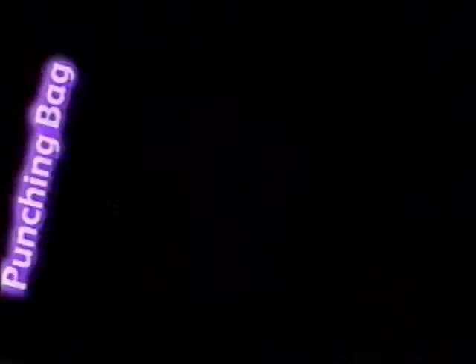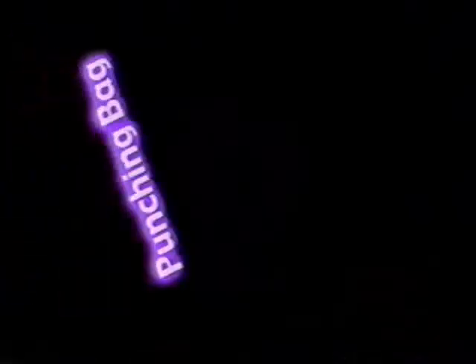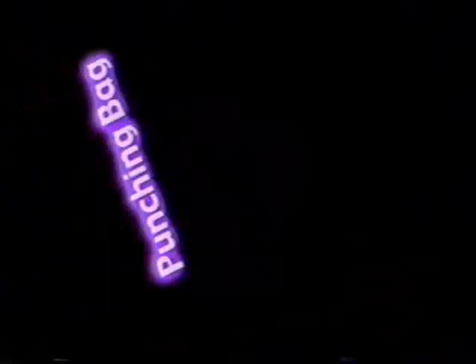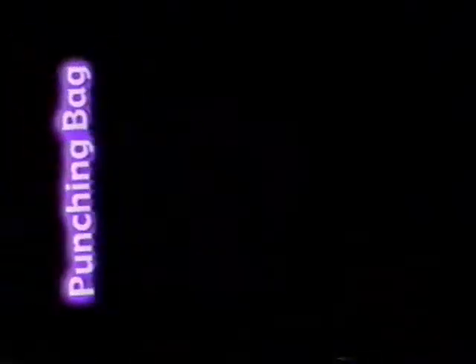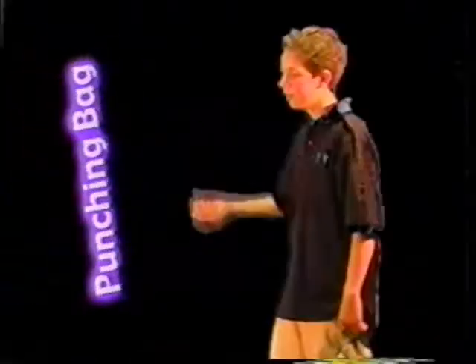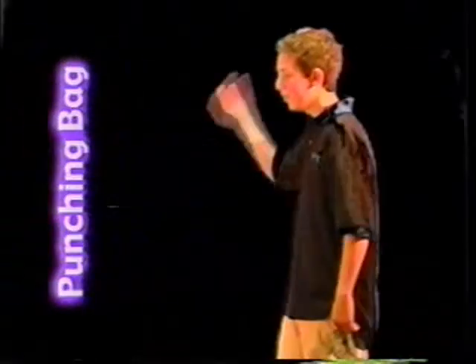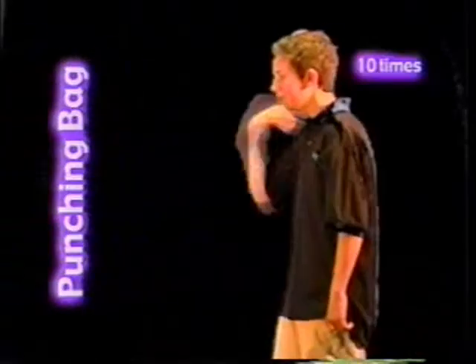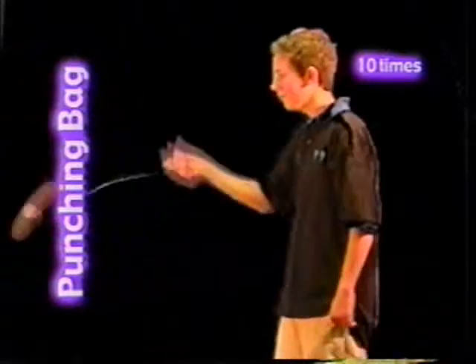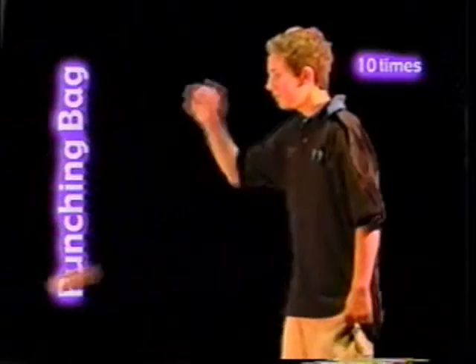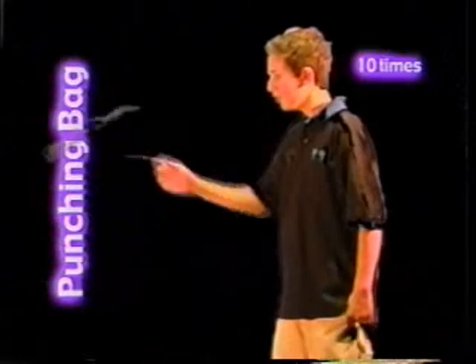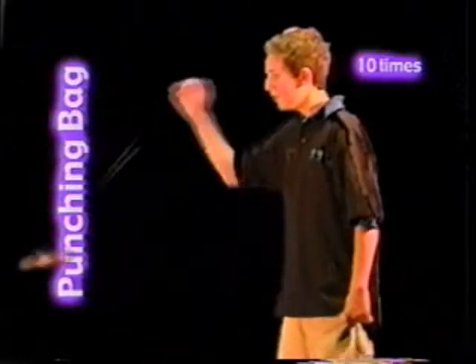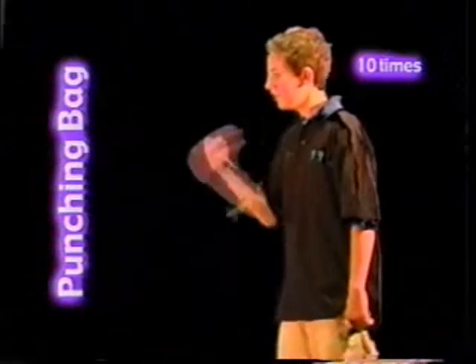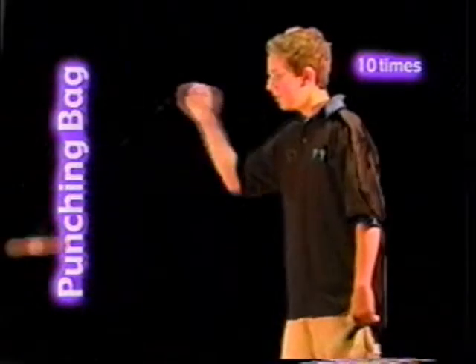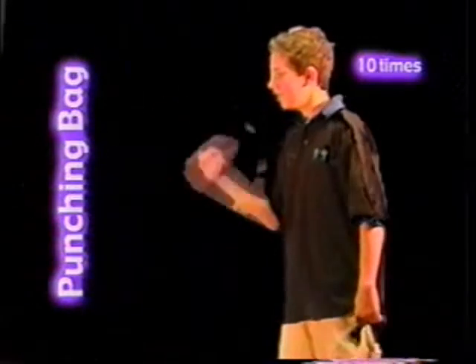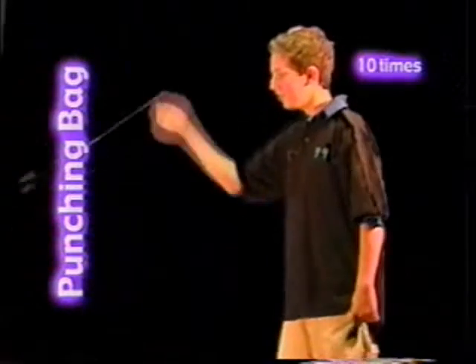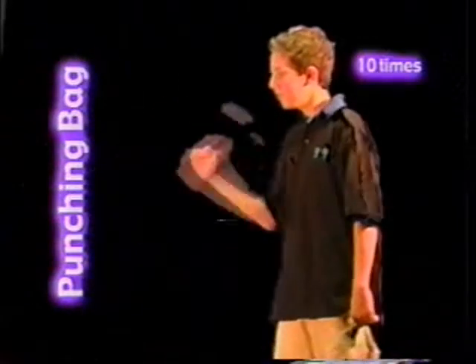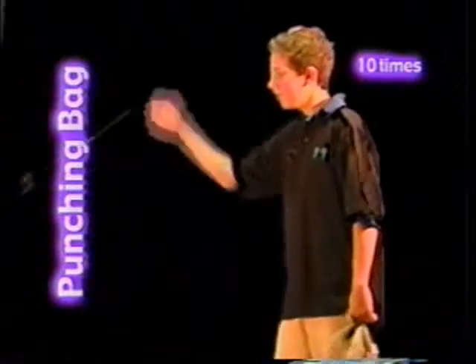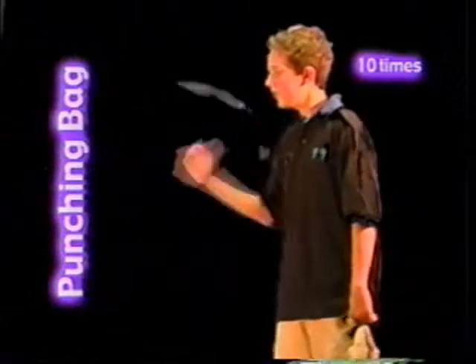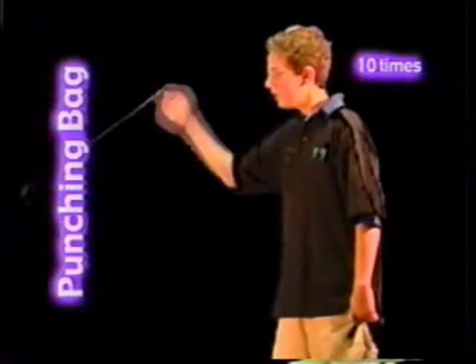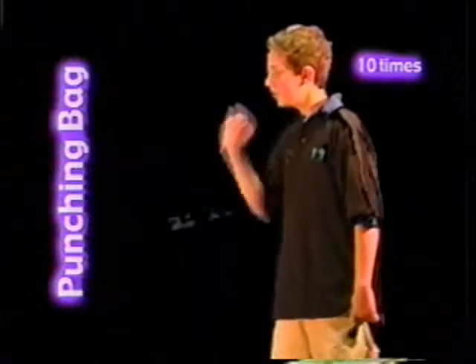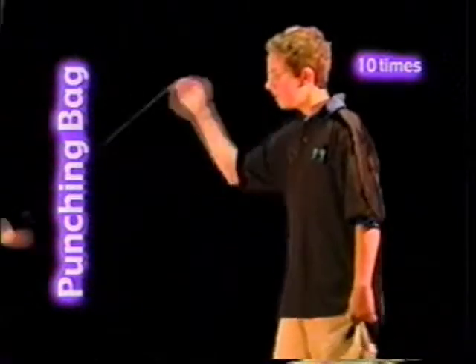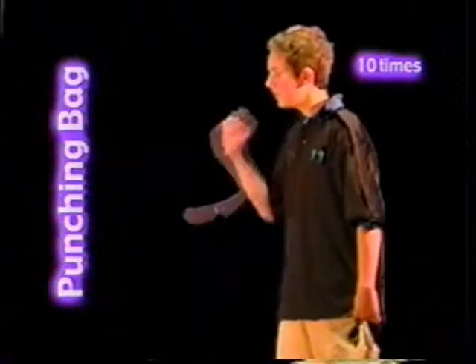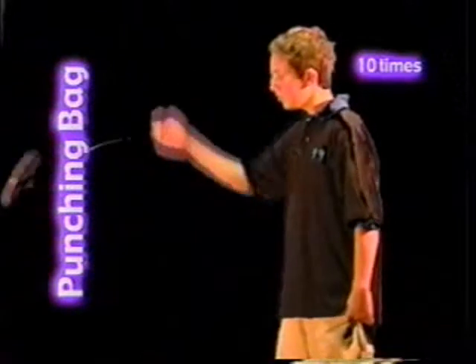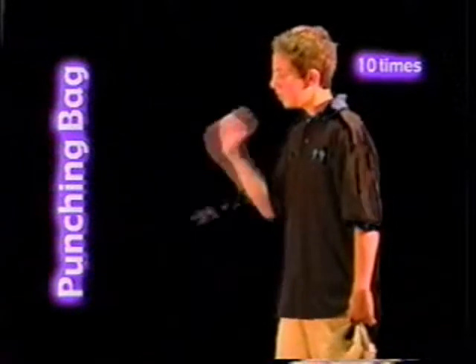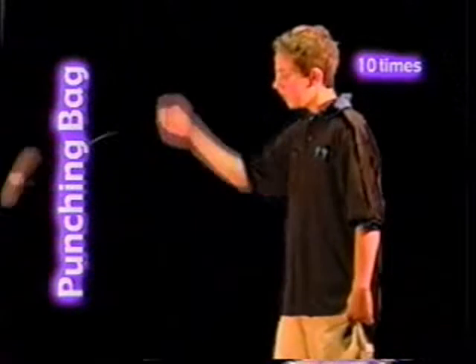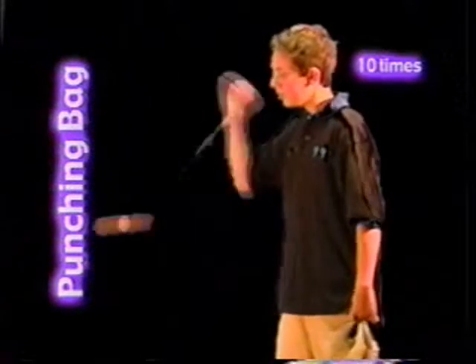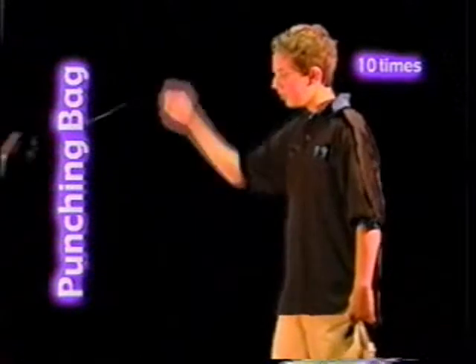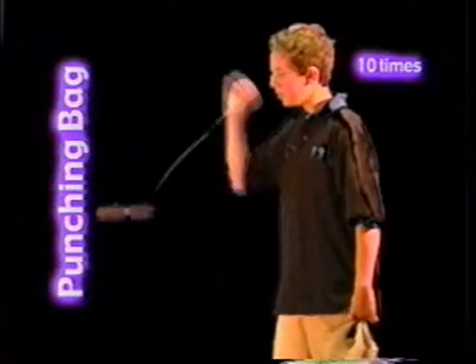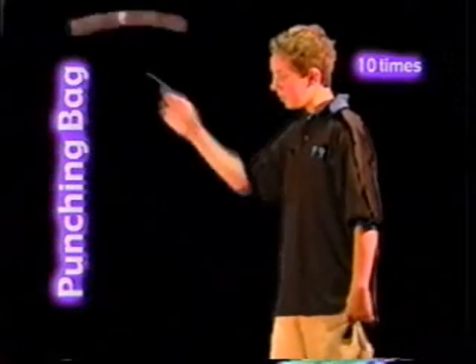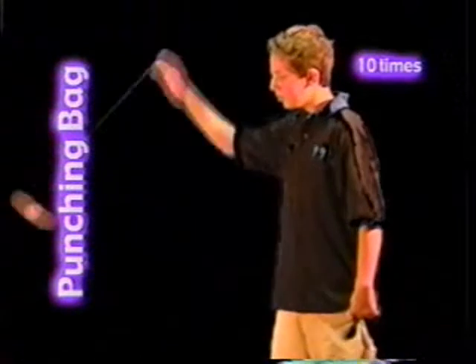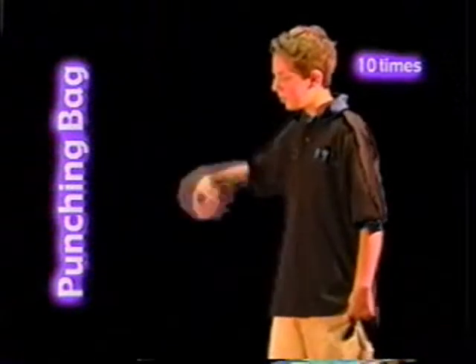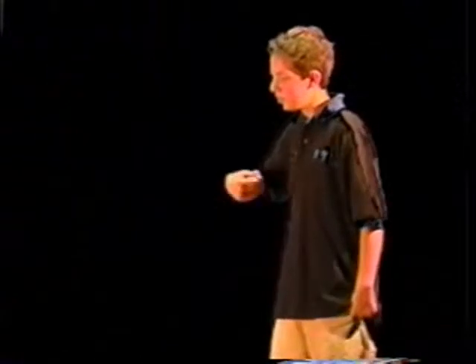Punching bag: loops done with the yo-yo coming back and being pushed out over your wrist. Do ten of these.